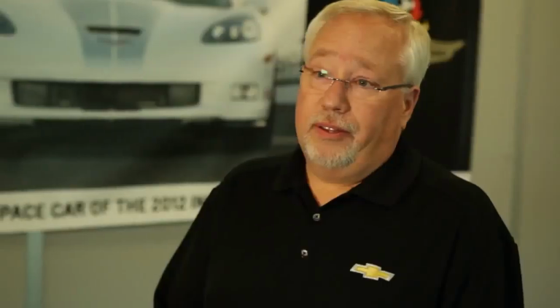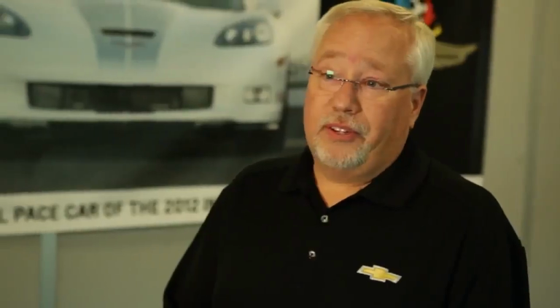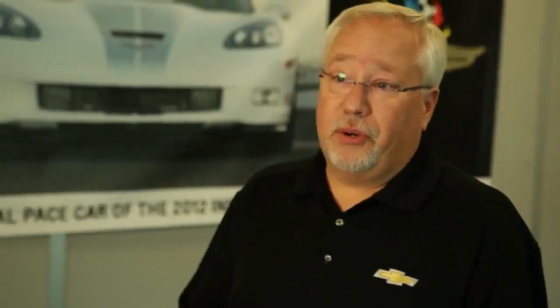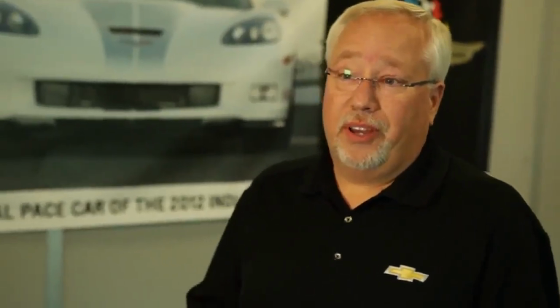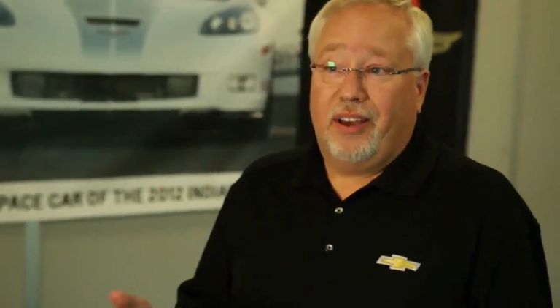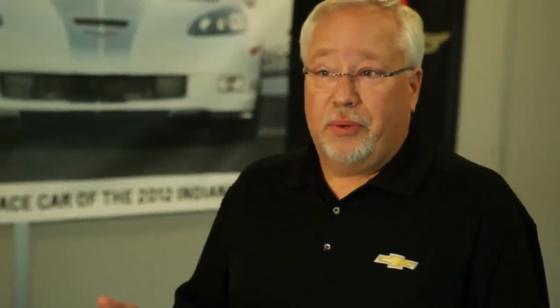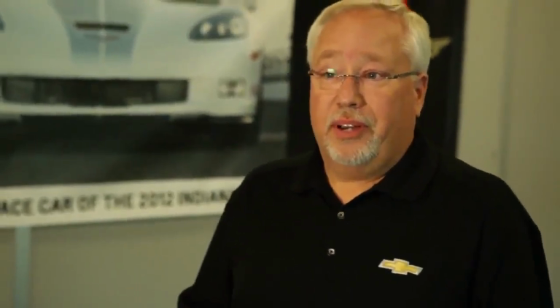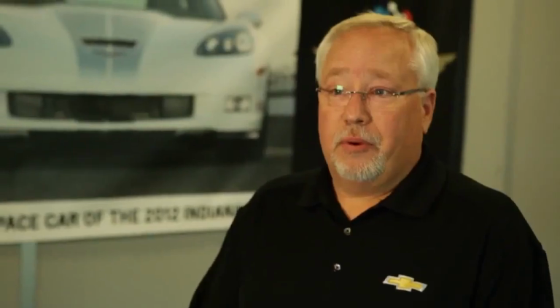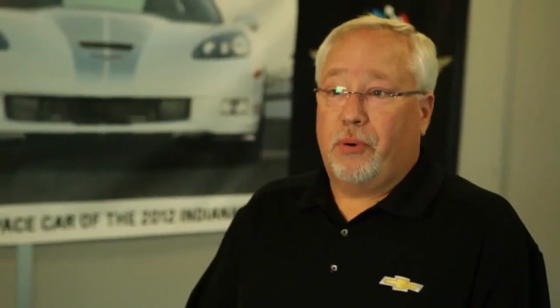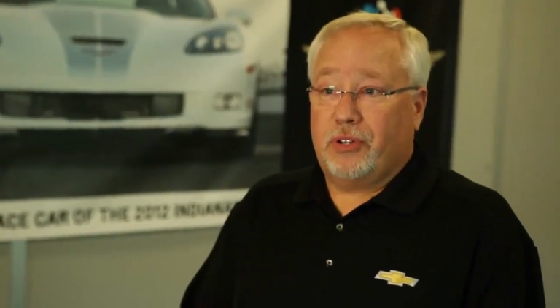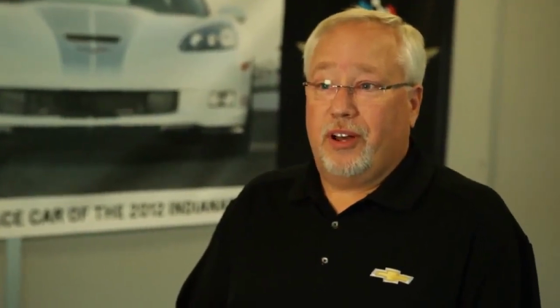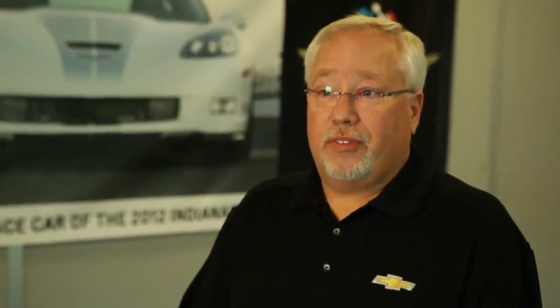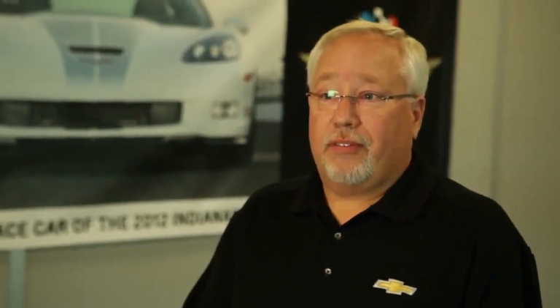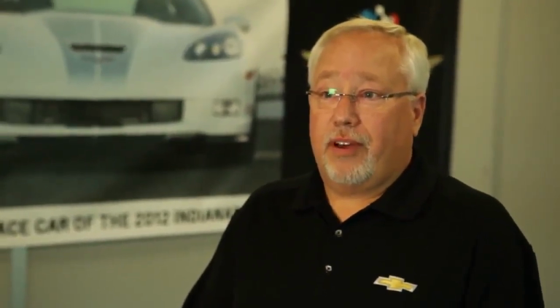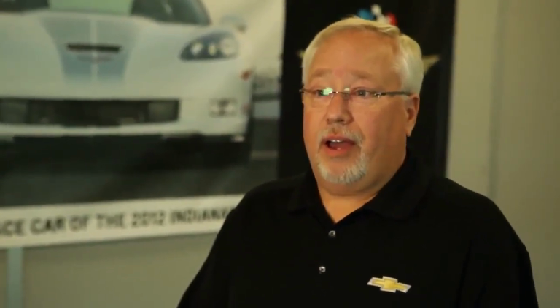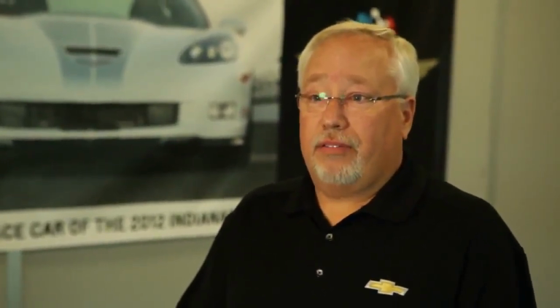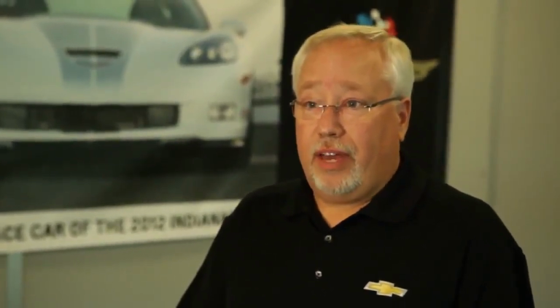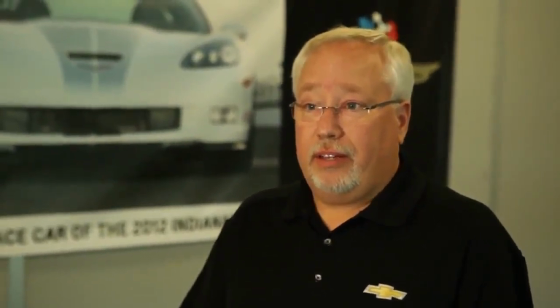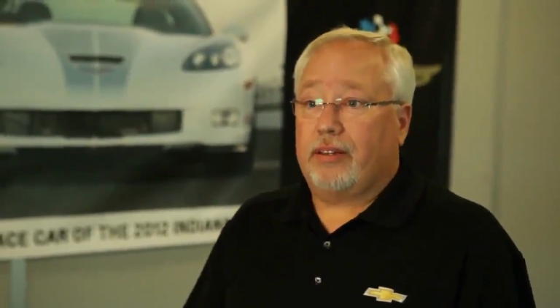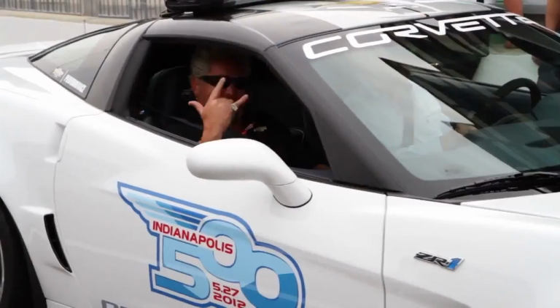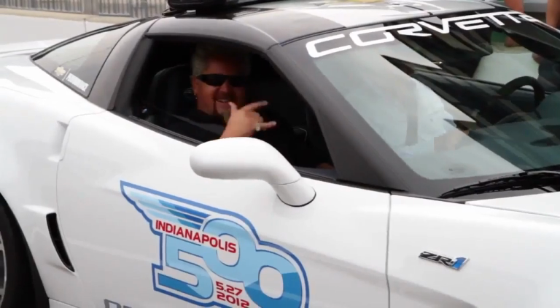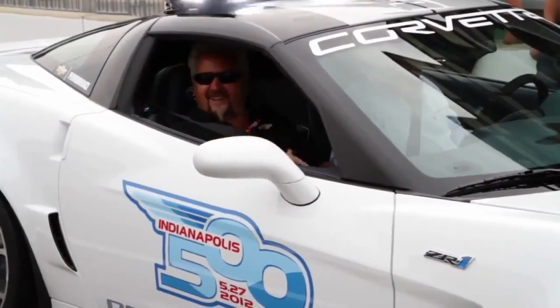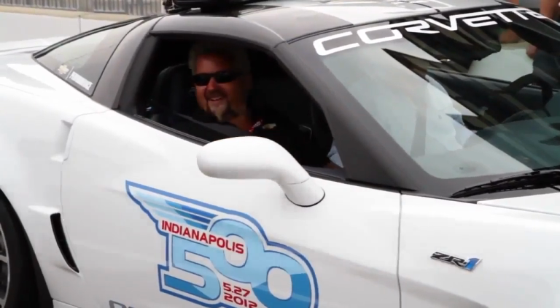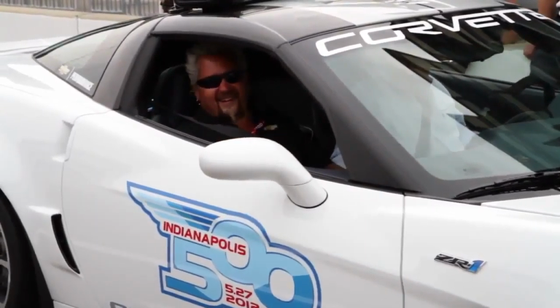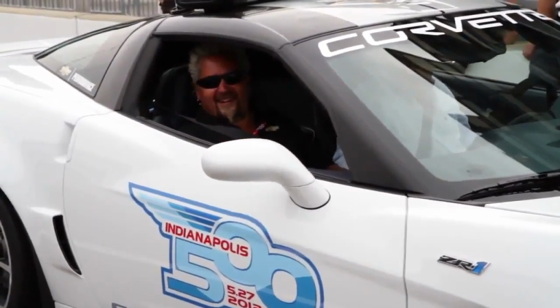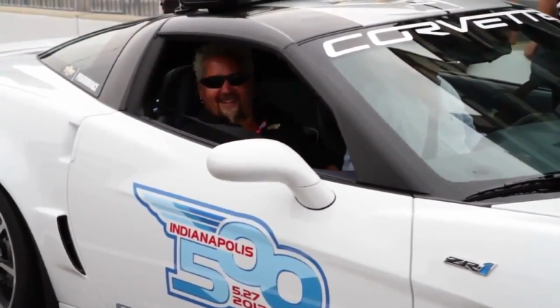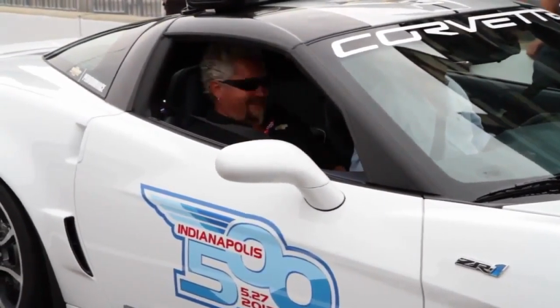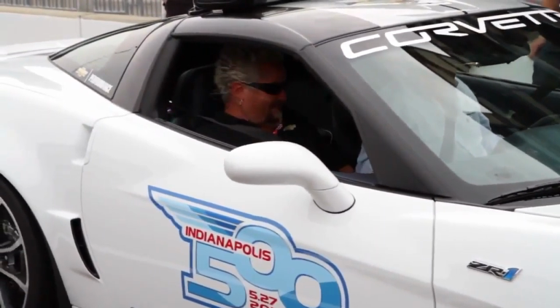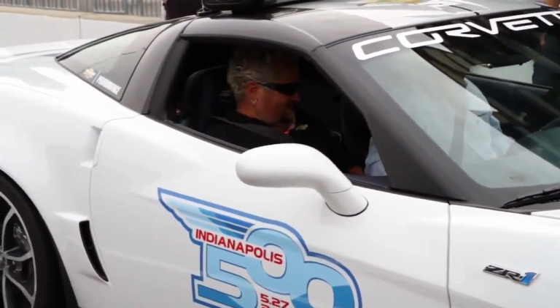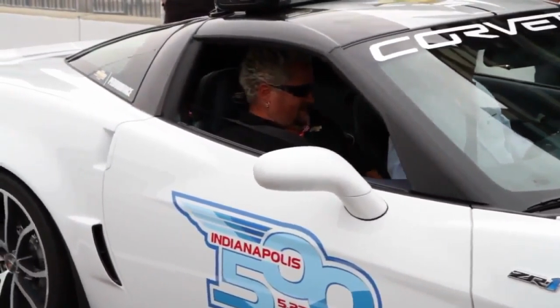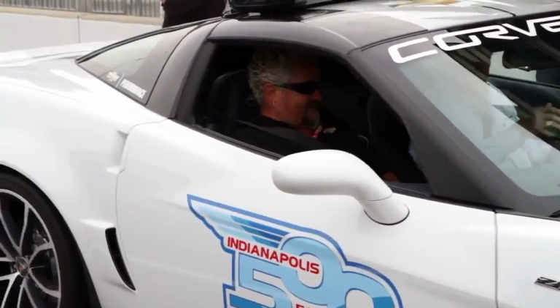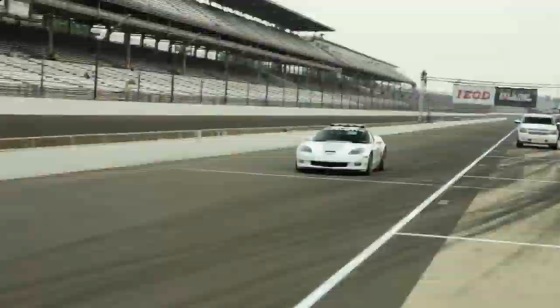This year, we were fortunate enough to have Guy Vietti accept our invitation to be the pace car driver this weekend.